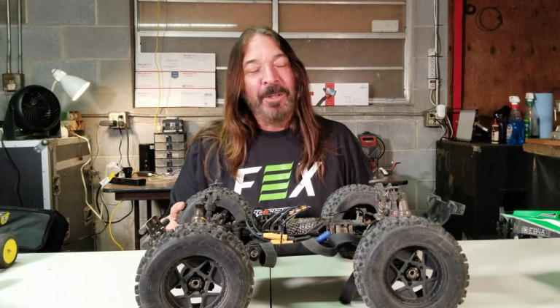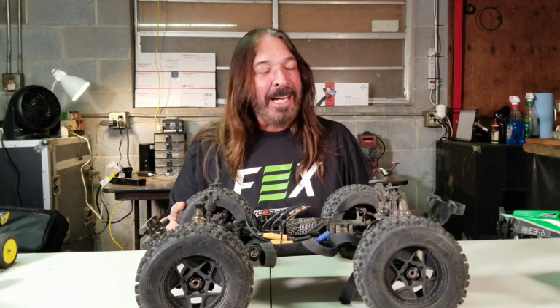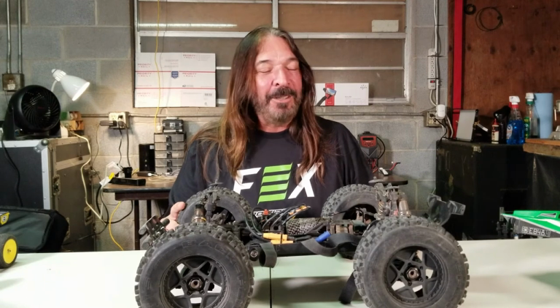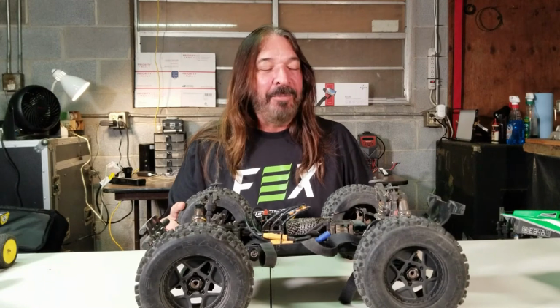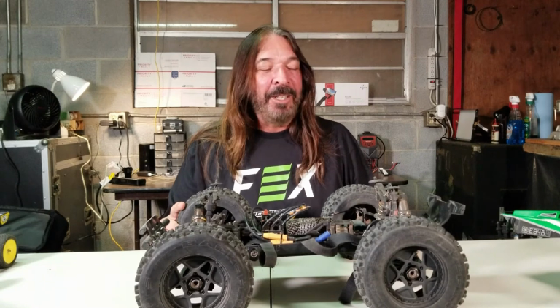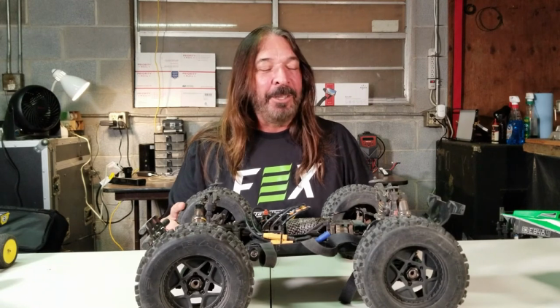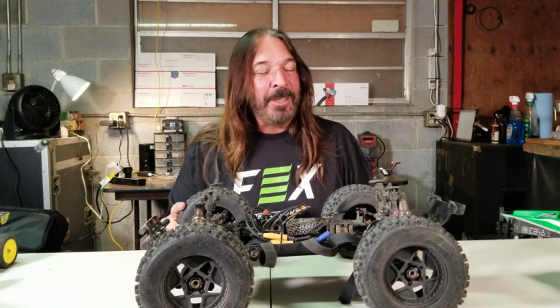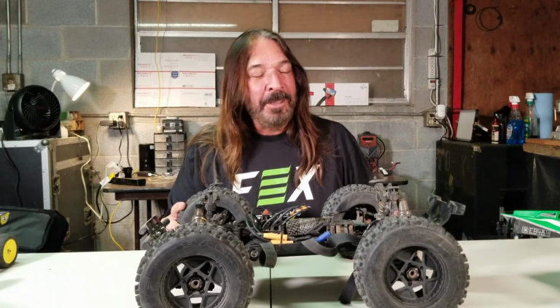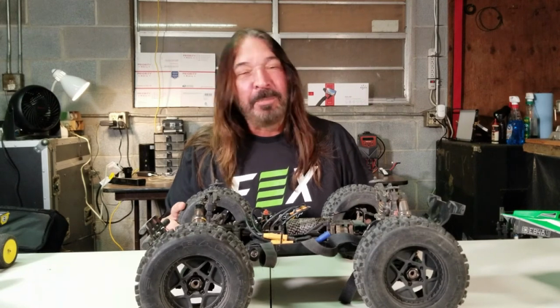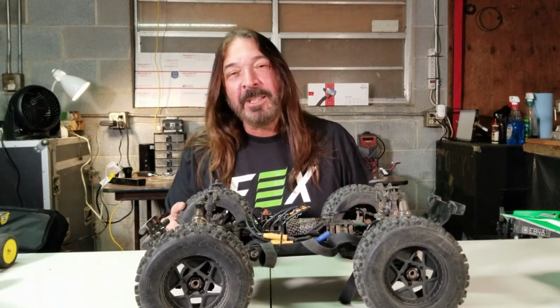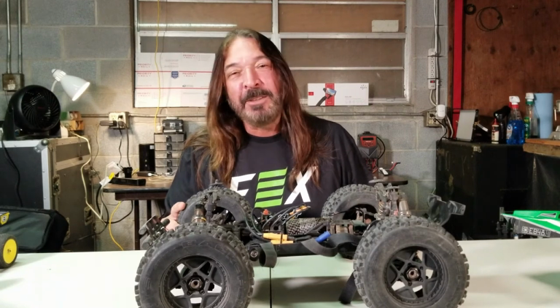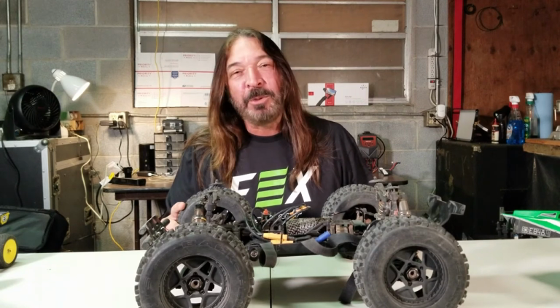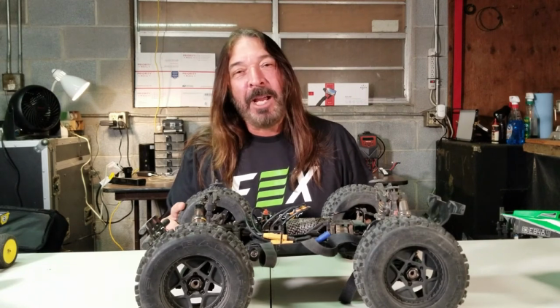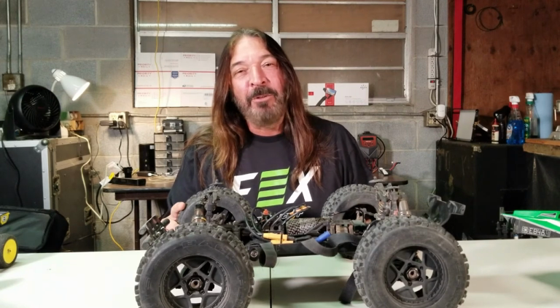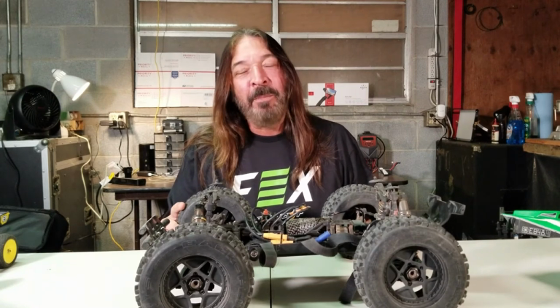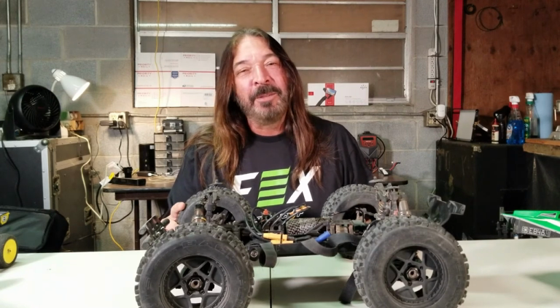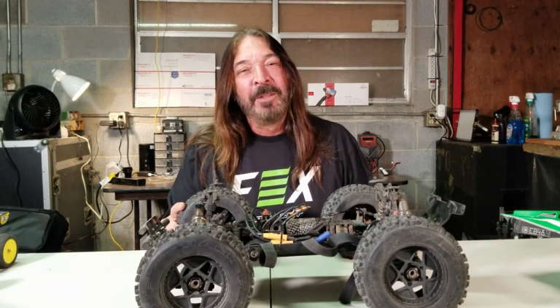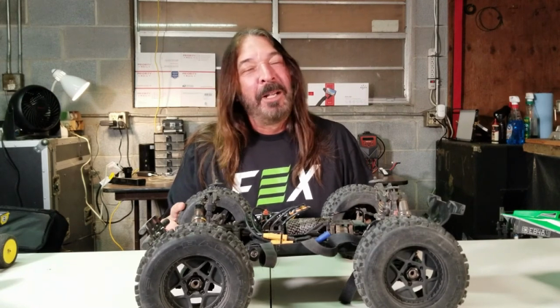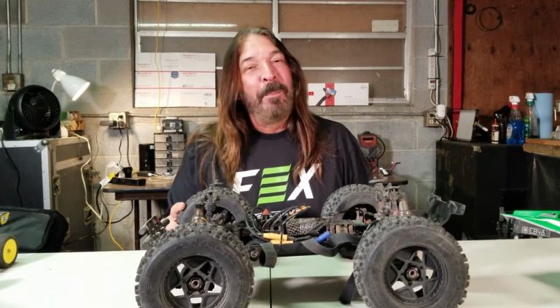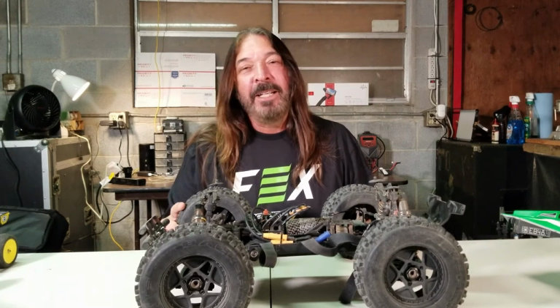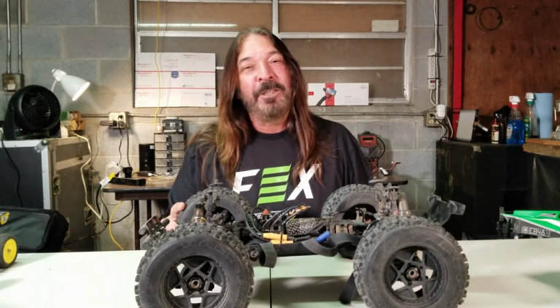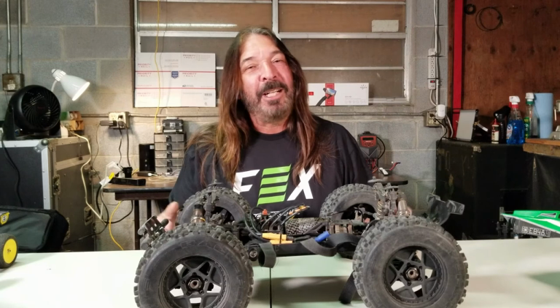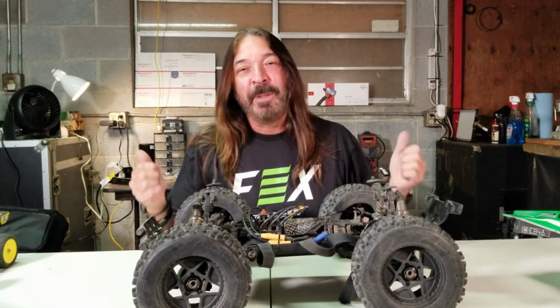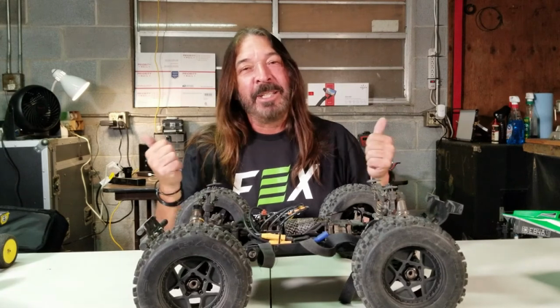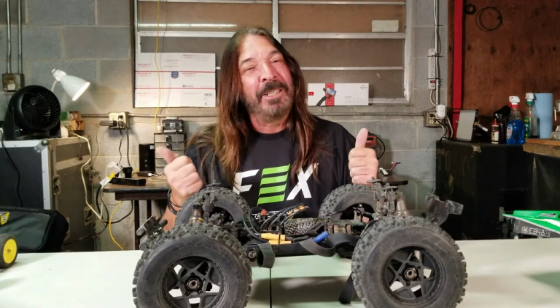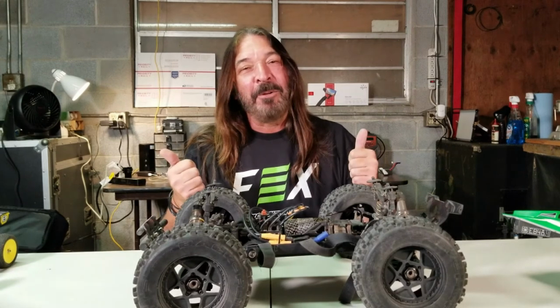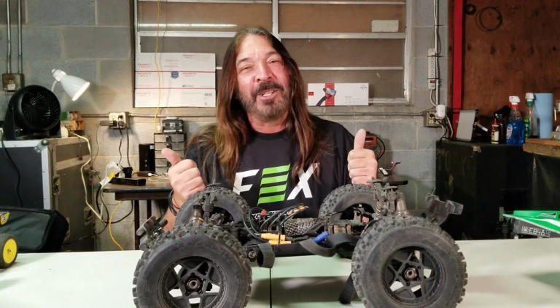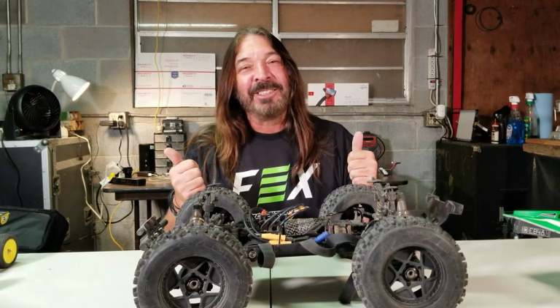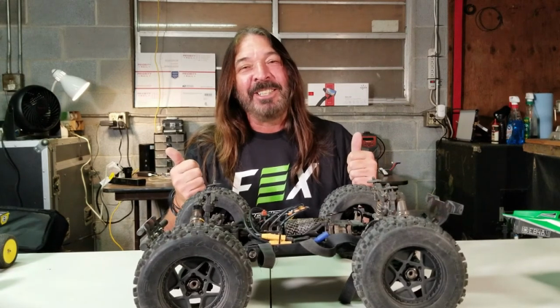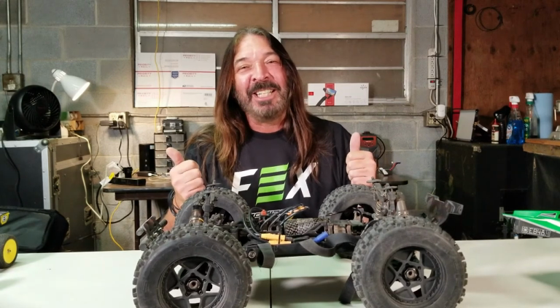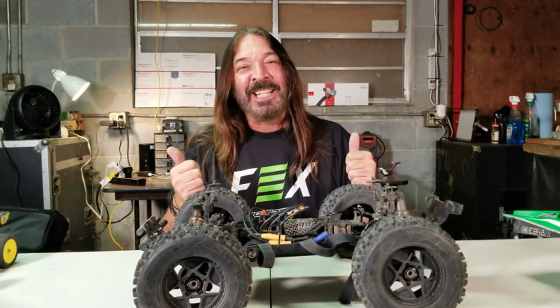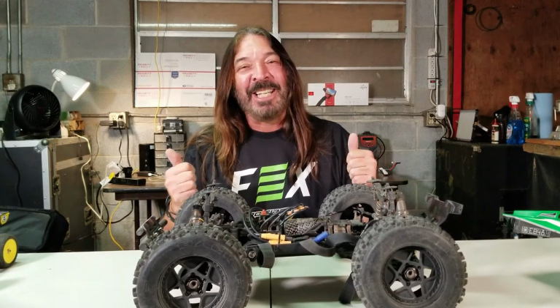Anyway, that's my collection of RCs. Hope you liked it and hope you found it interesting. Please like and subscribe, and remember: a bad day at the track is better than any day at work. Catch you guys next time.